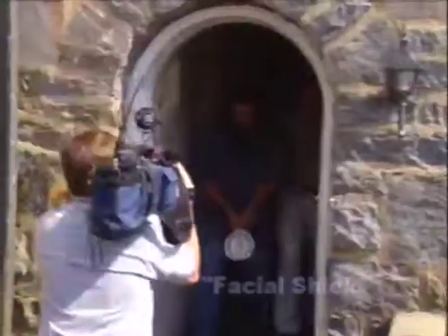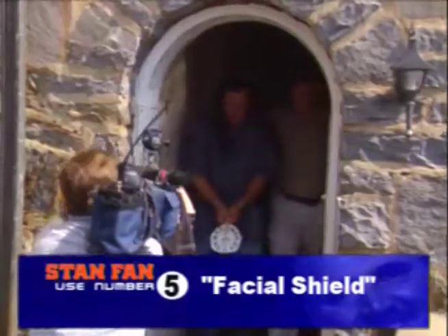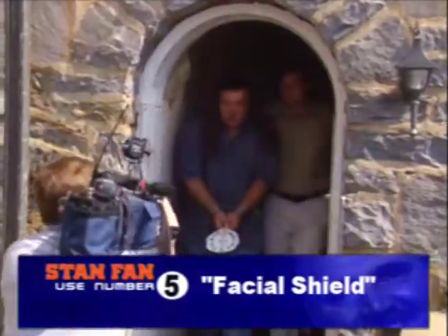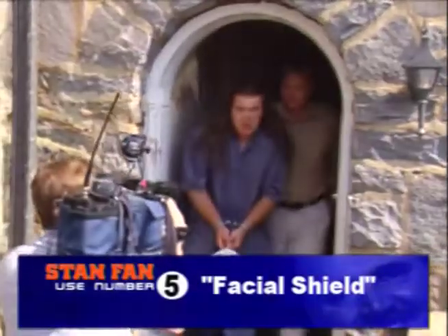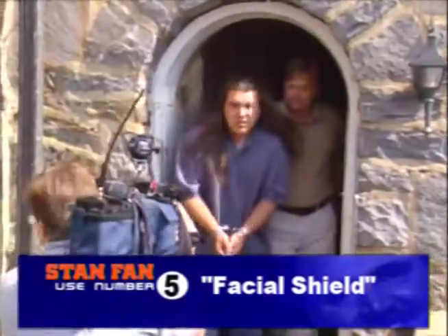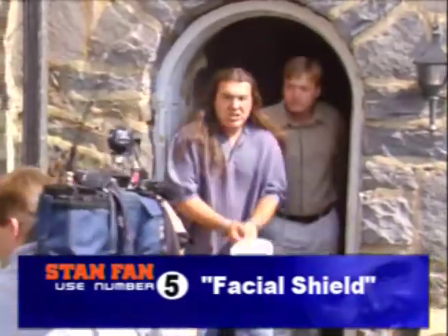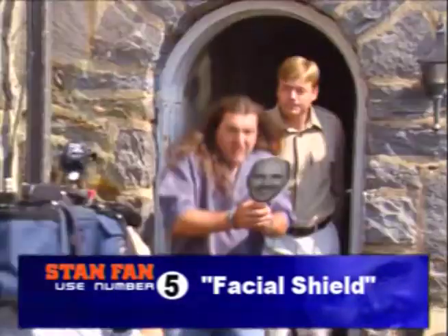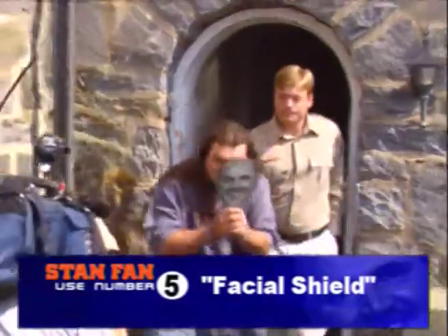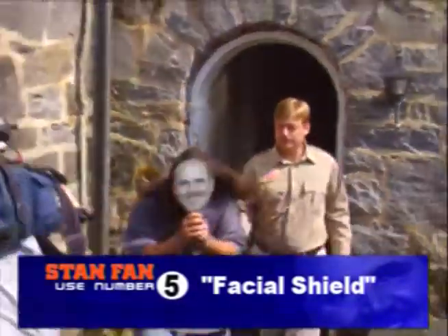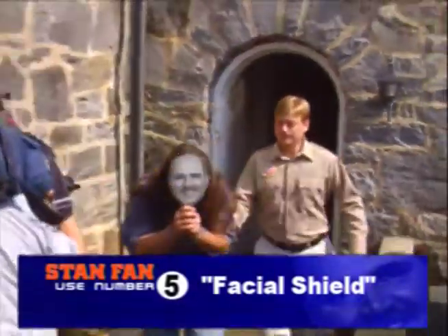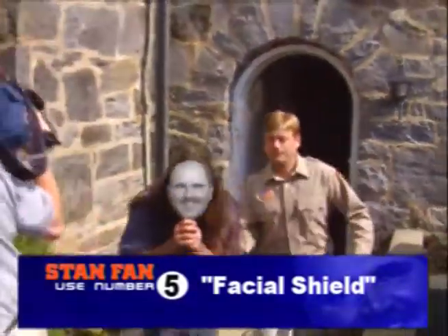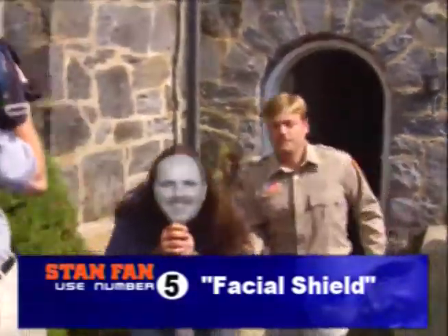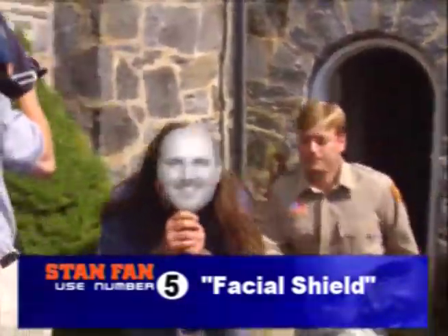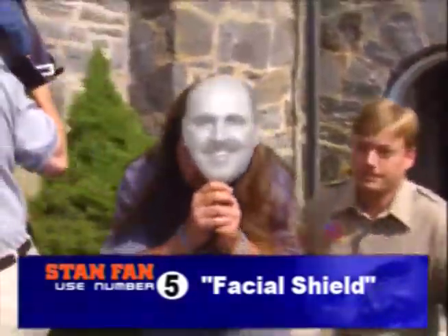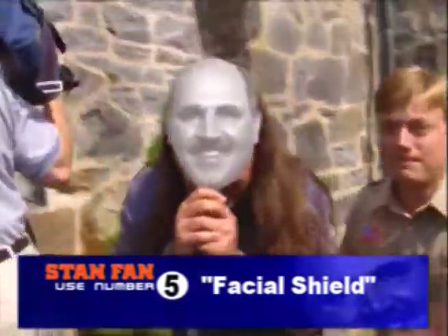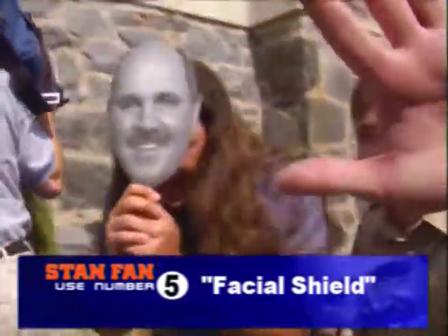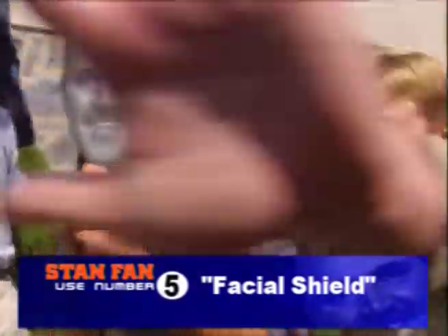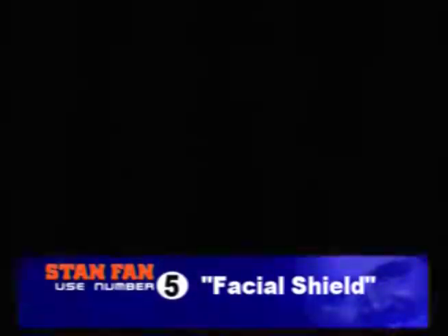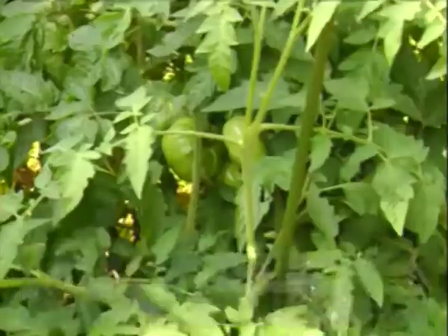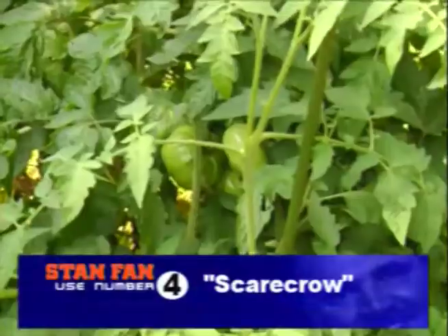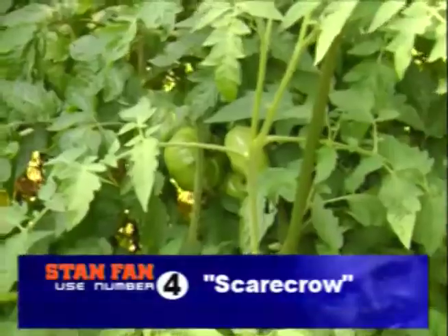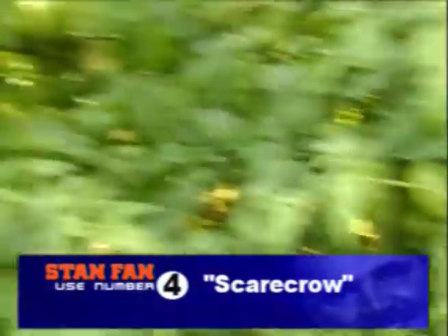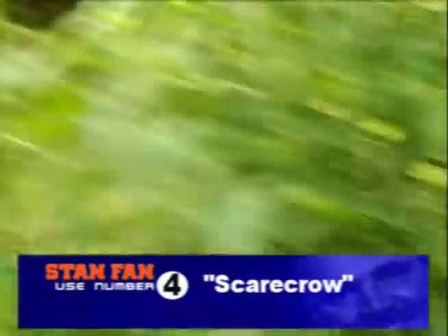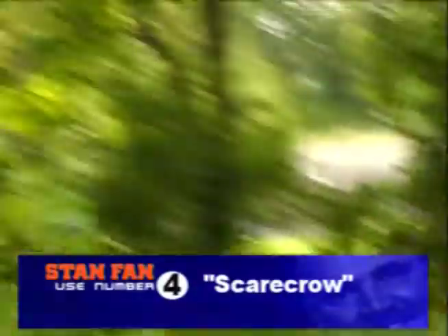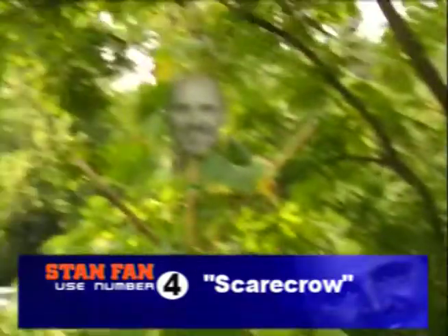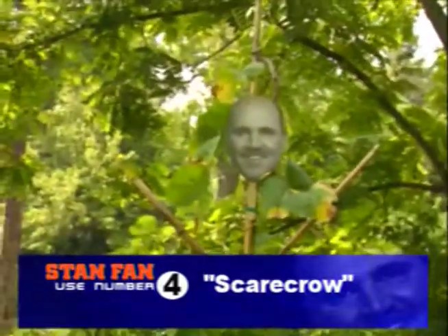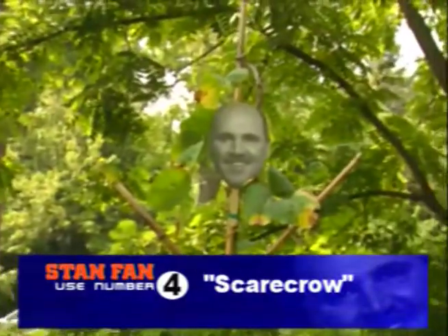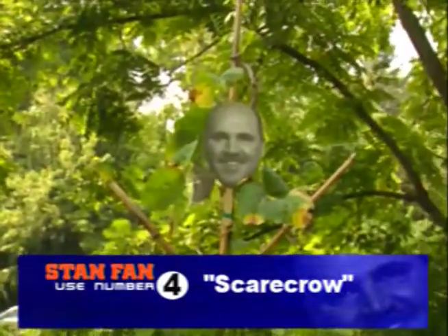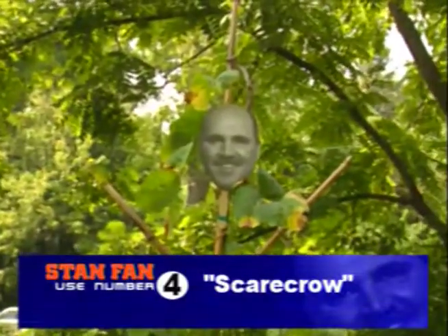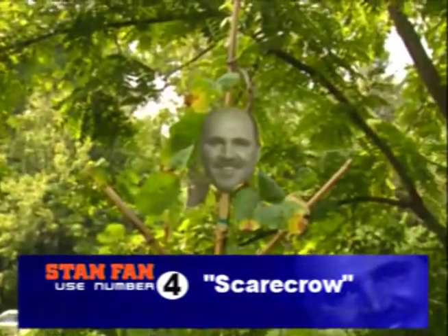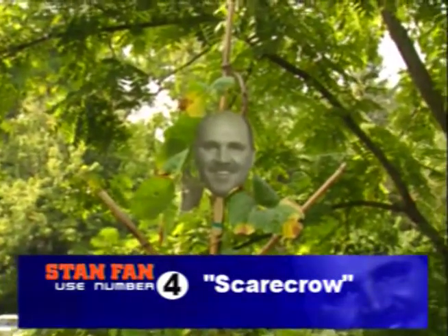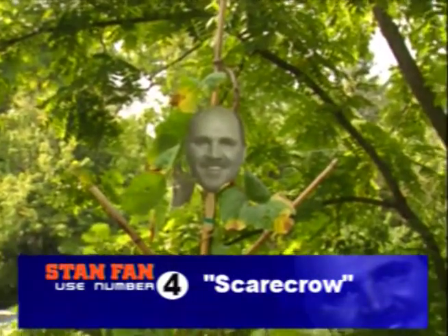Number five: facial shield. Number four: scarecrow.